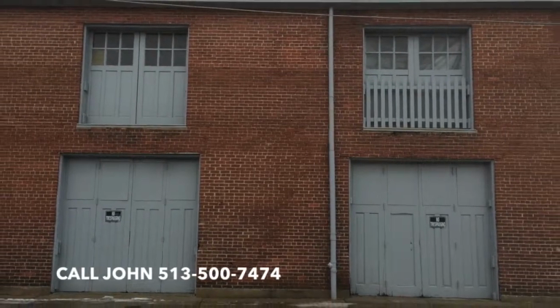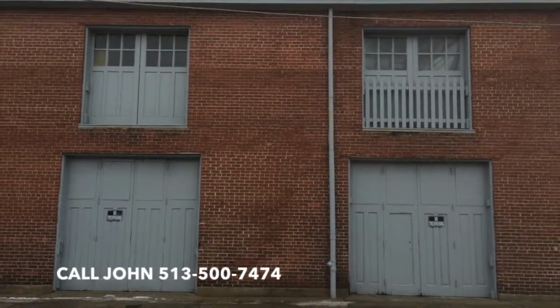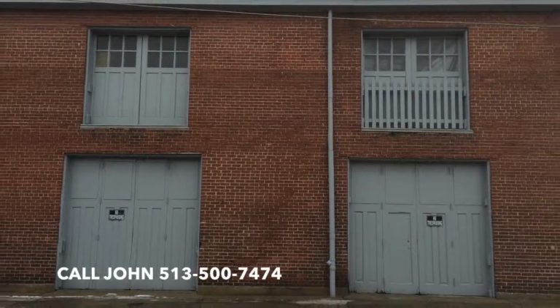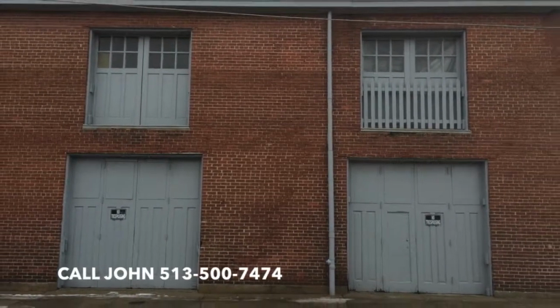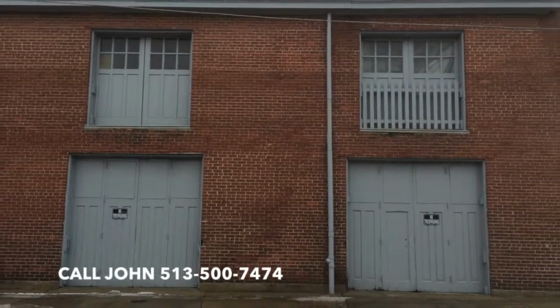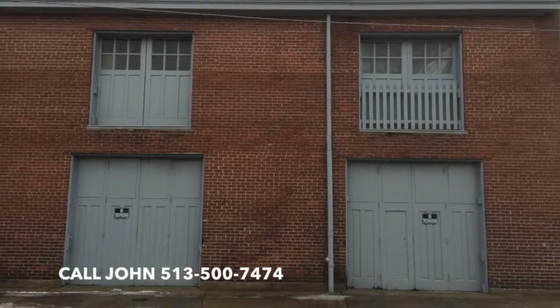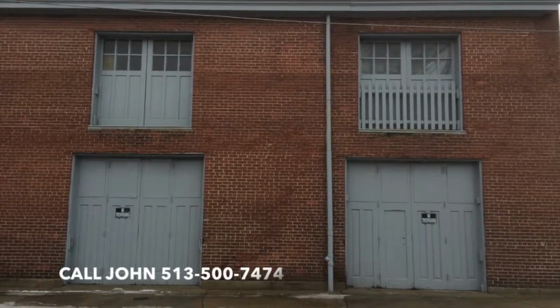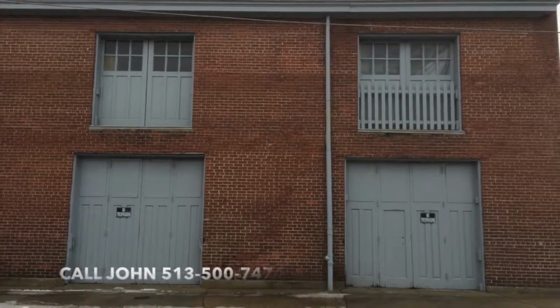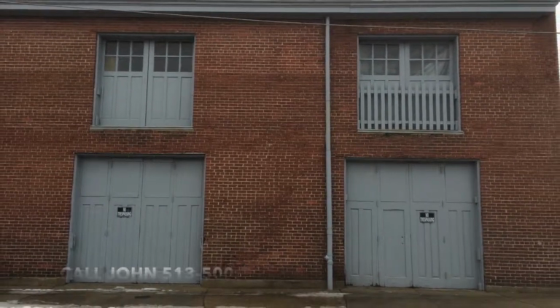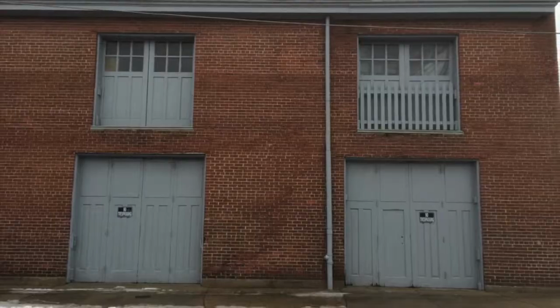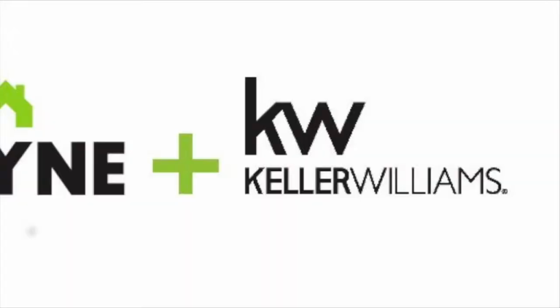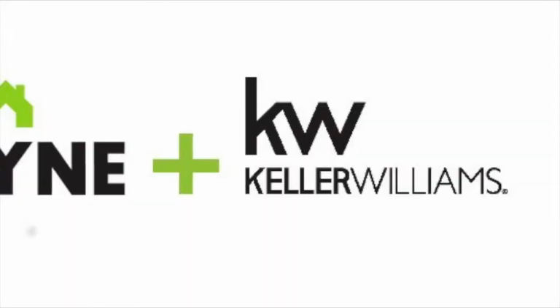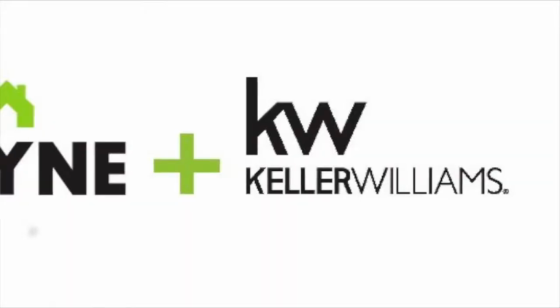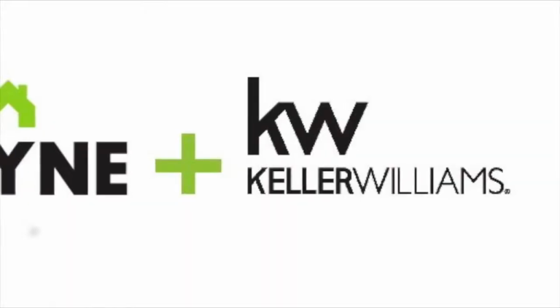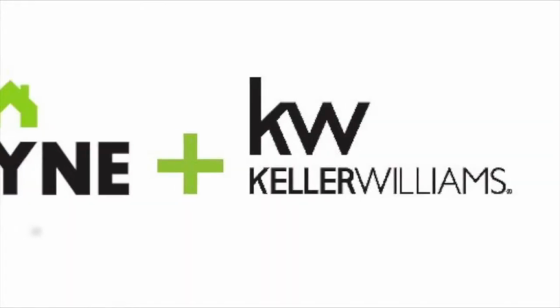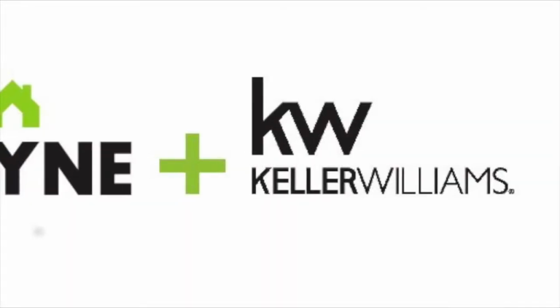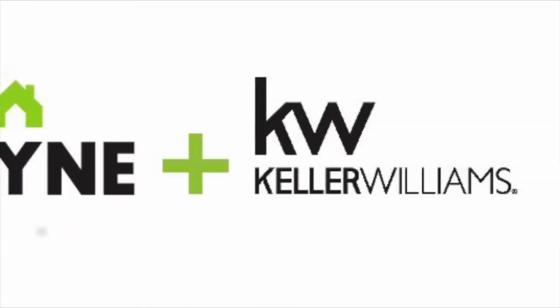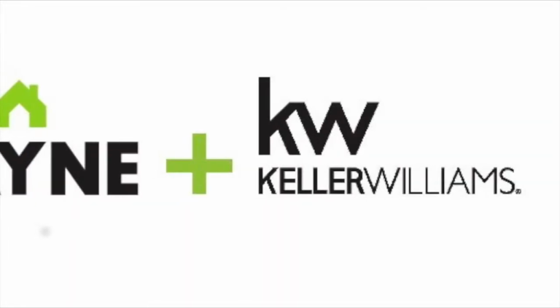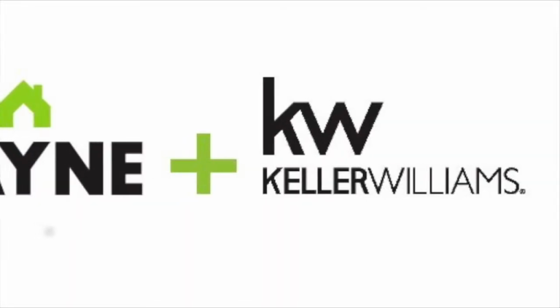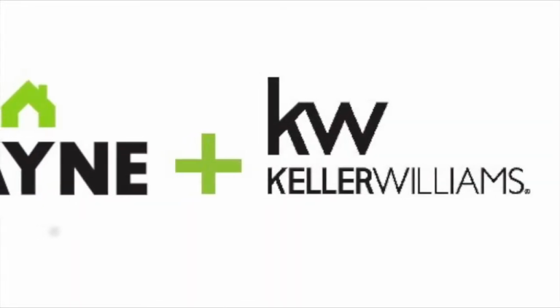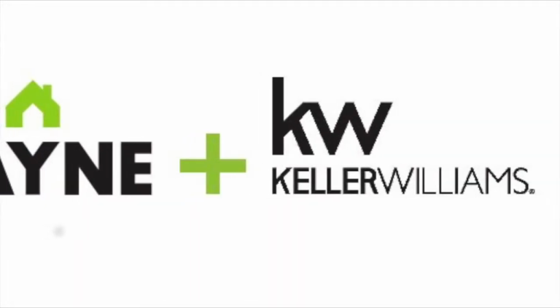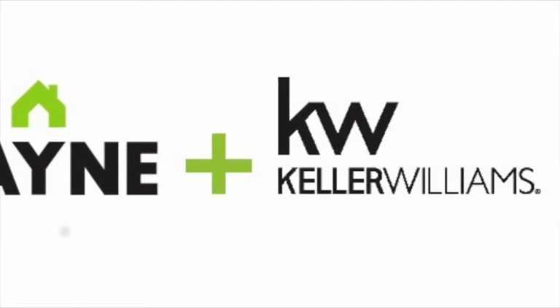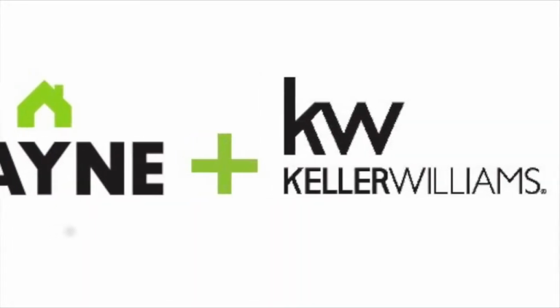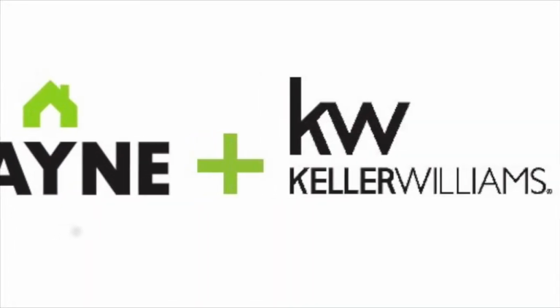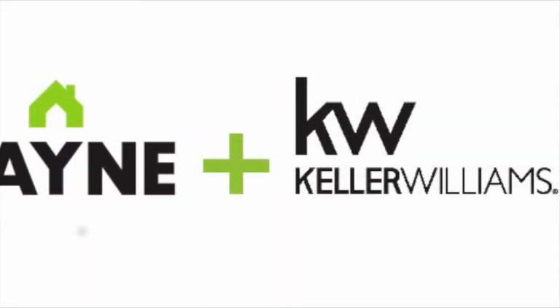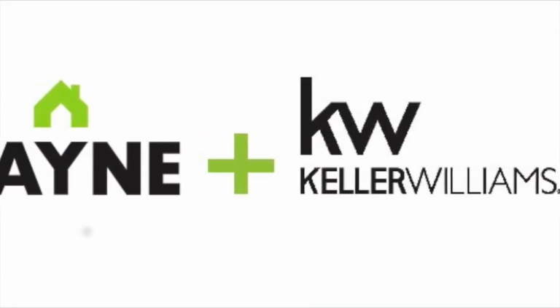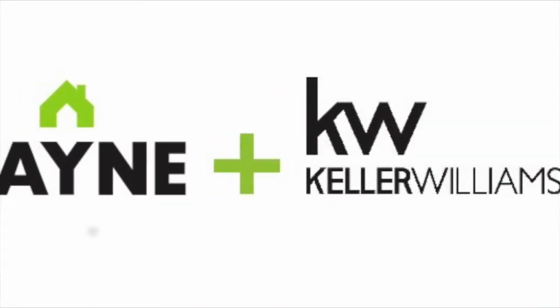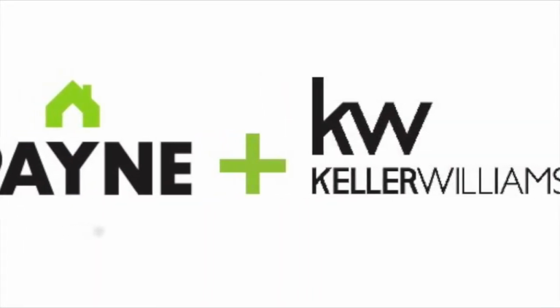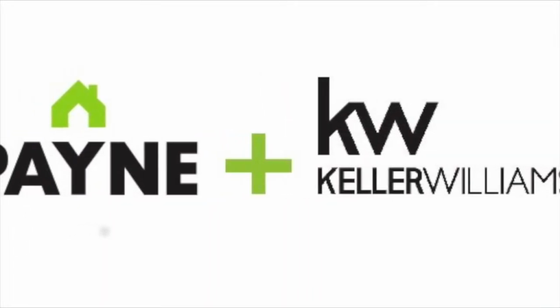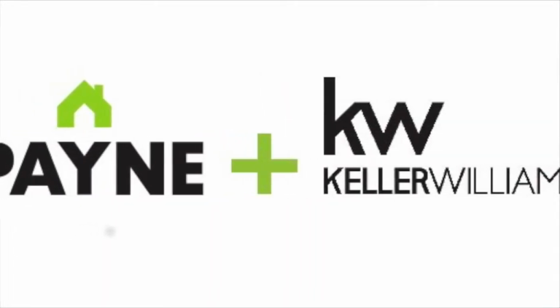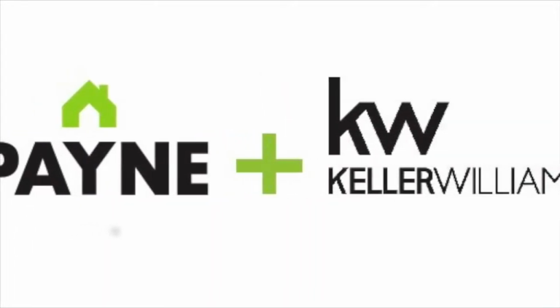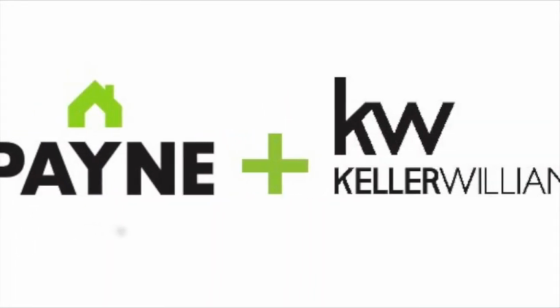Thanks again for joining me on it. I'll keep you posted, and be careful out there buying.